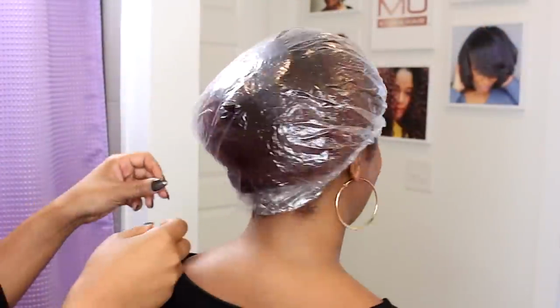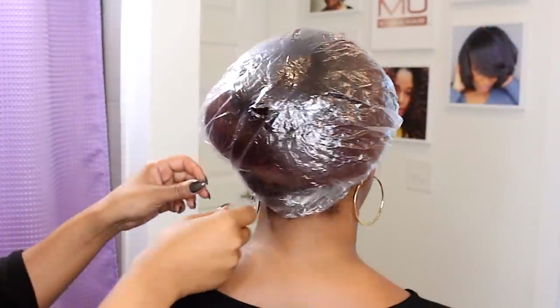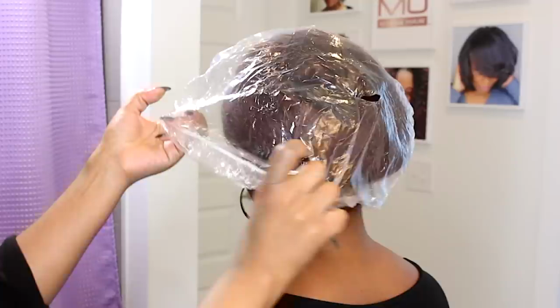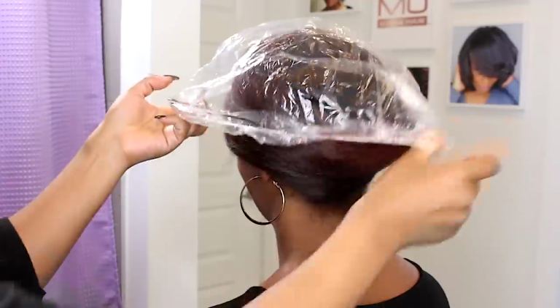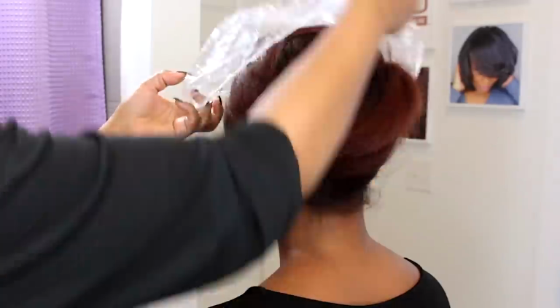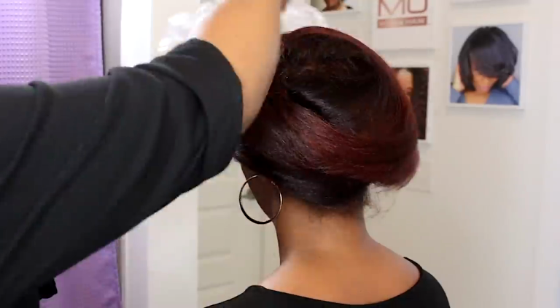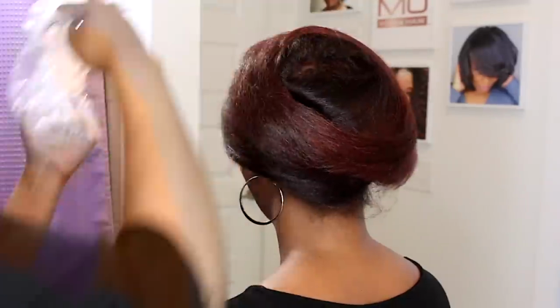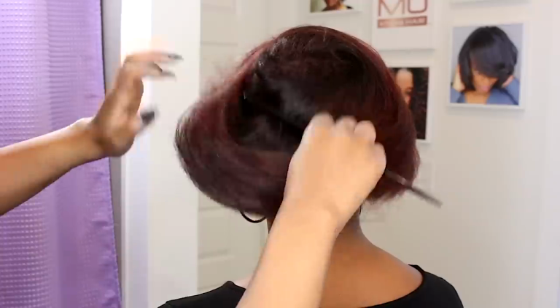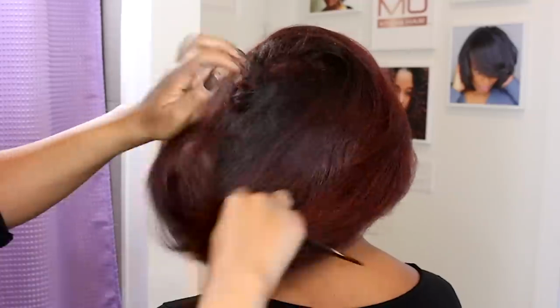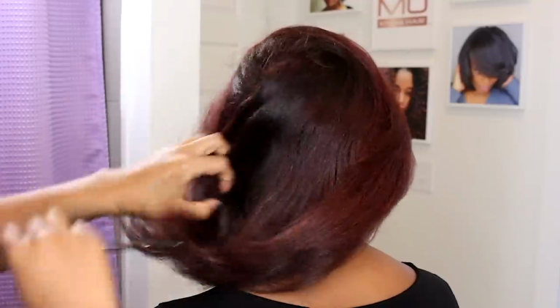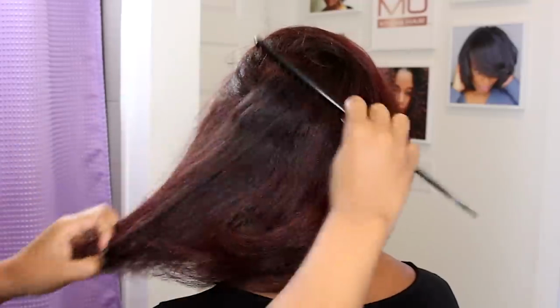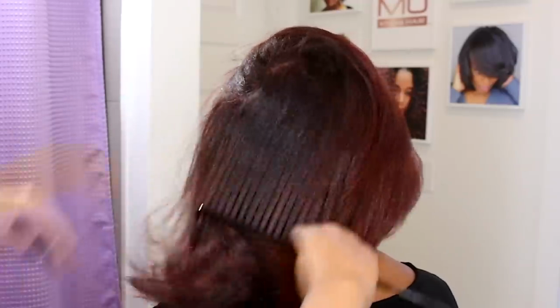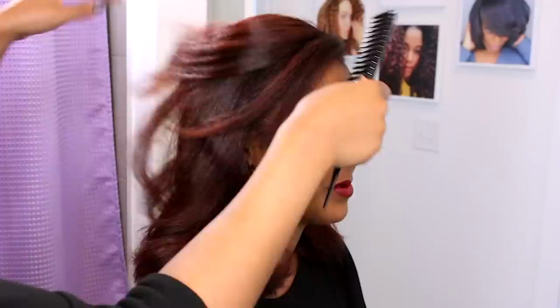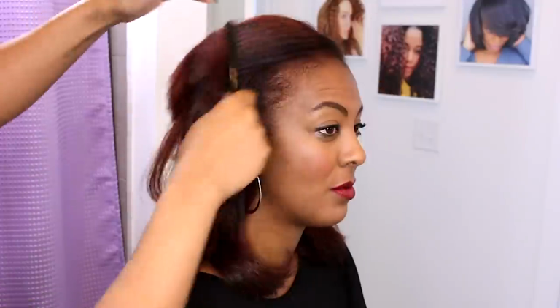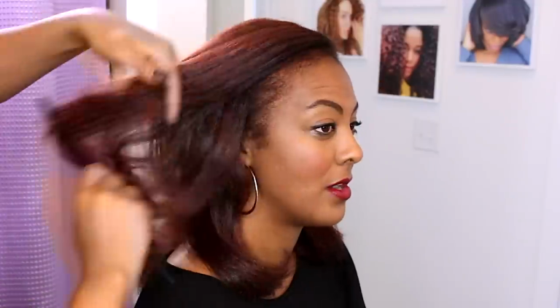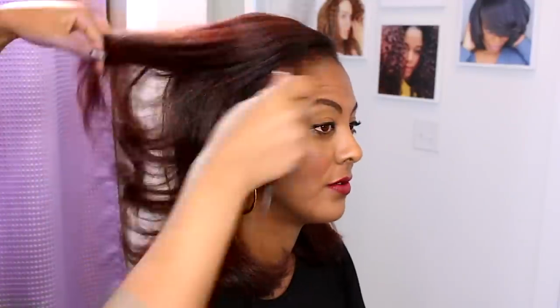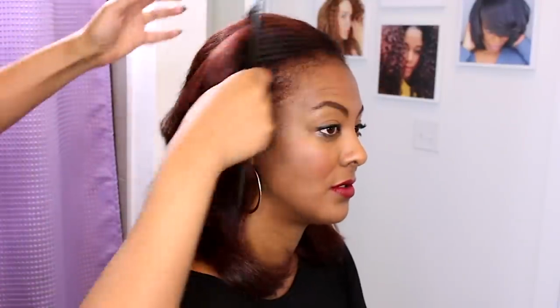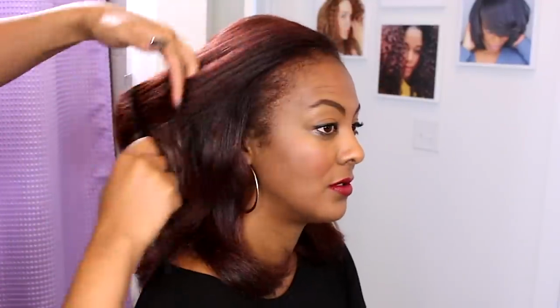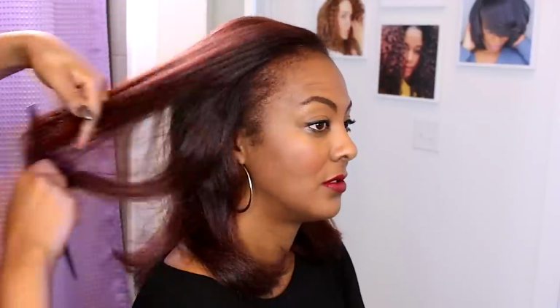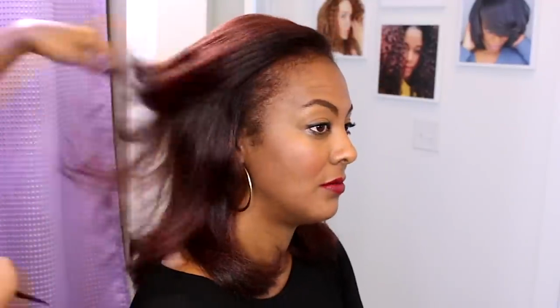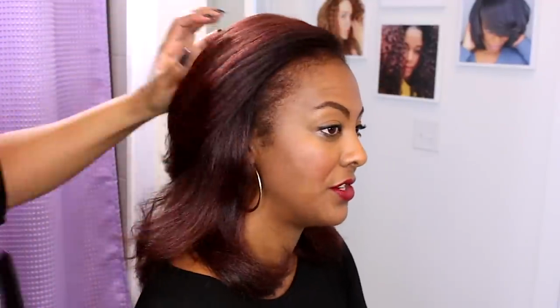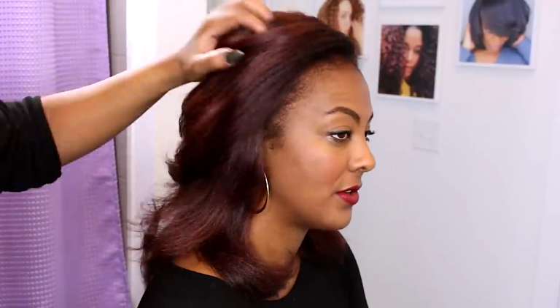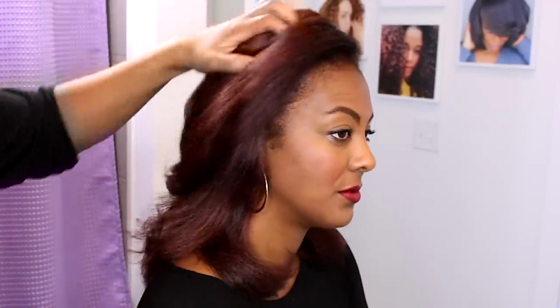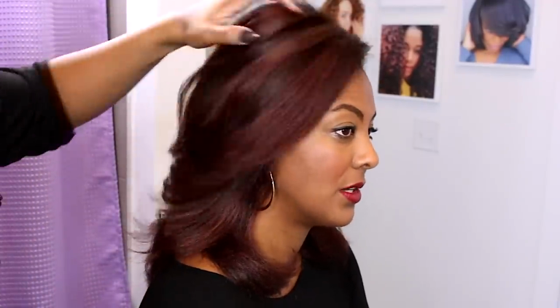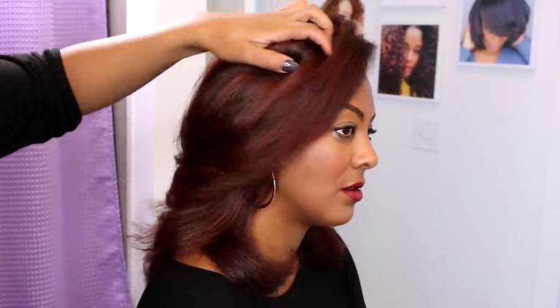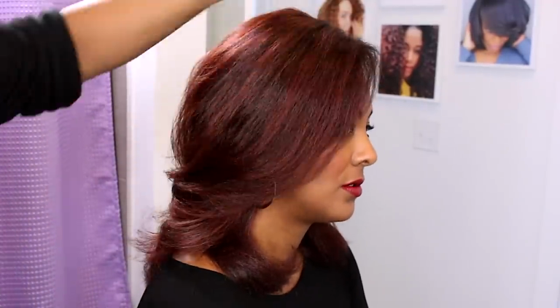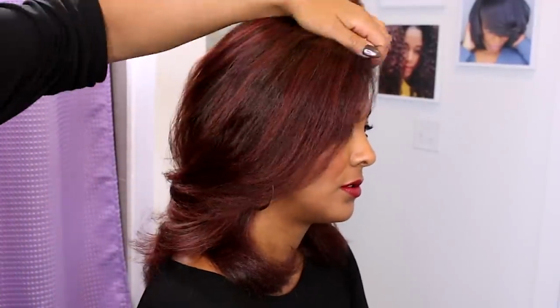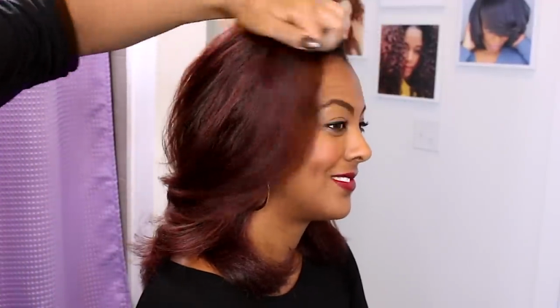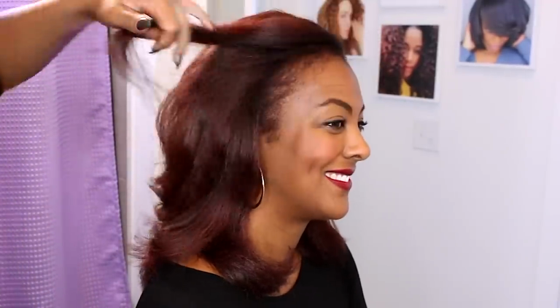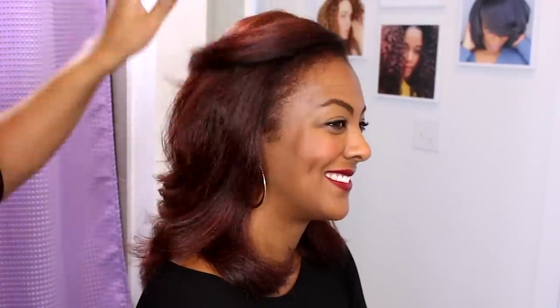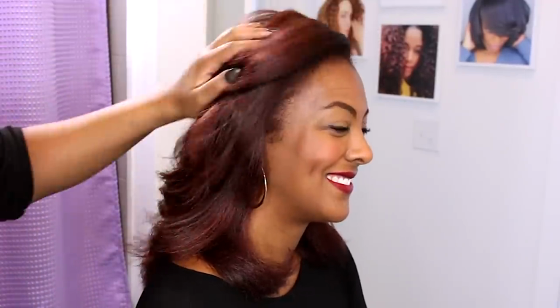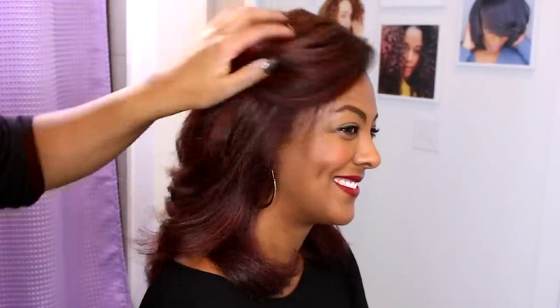Then I am going to comb it down and we are finished — beautiful, hydrated, smooth, freshly colored hair.